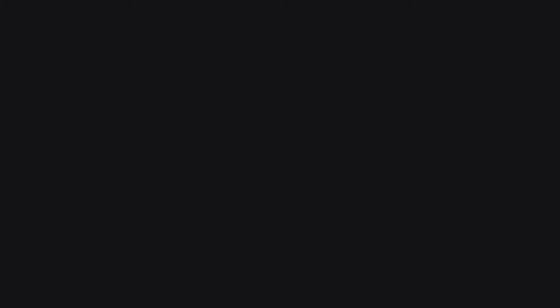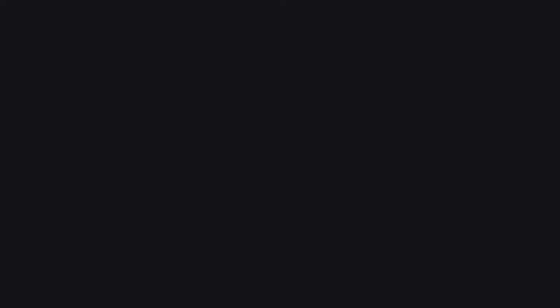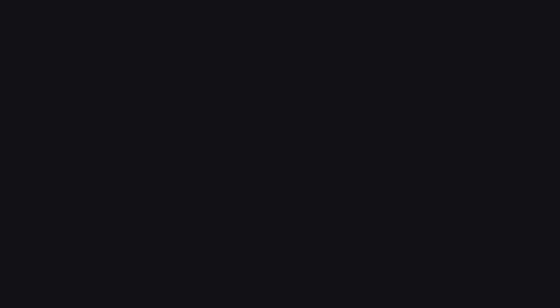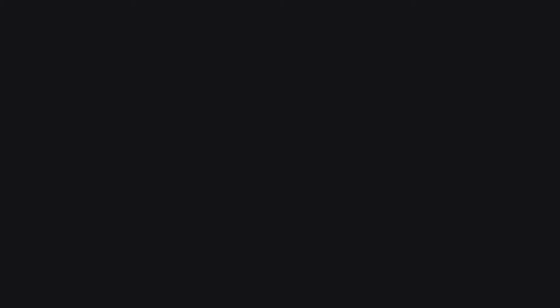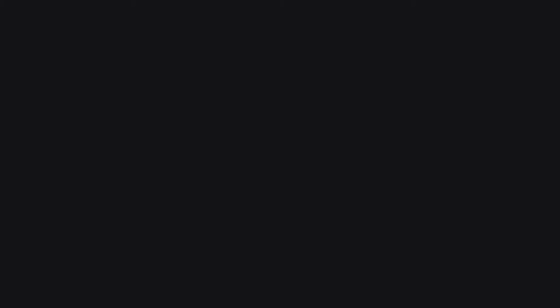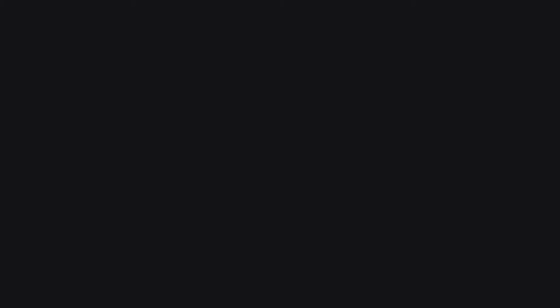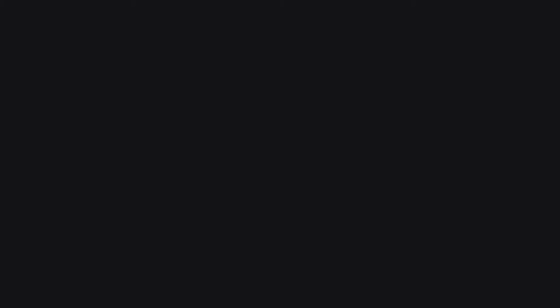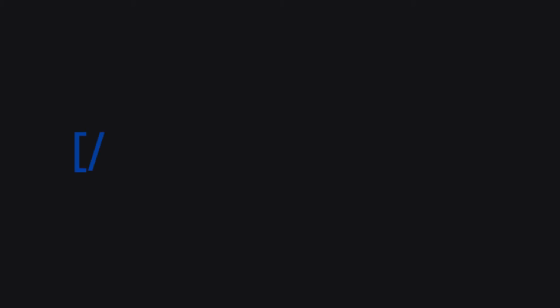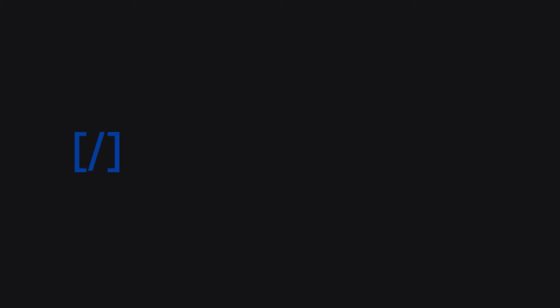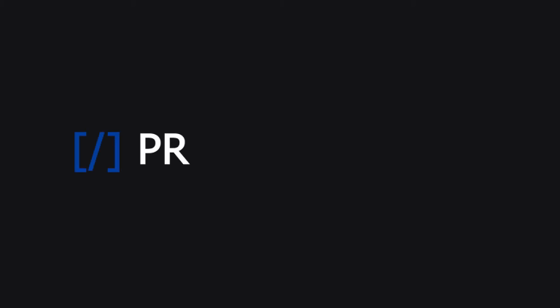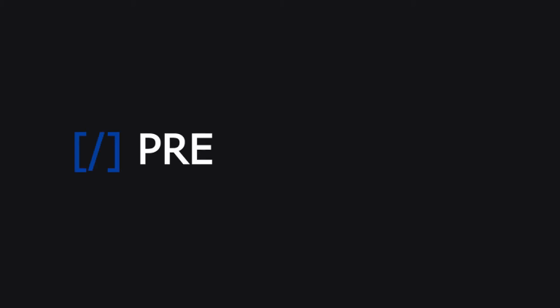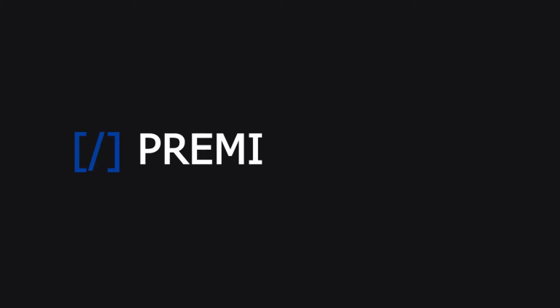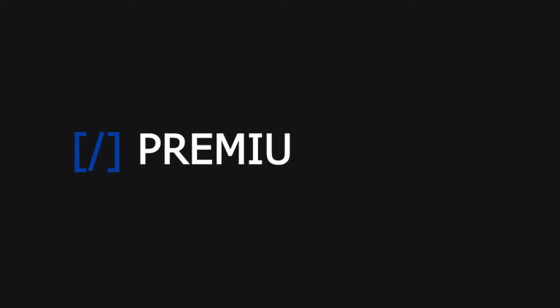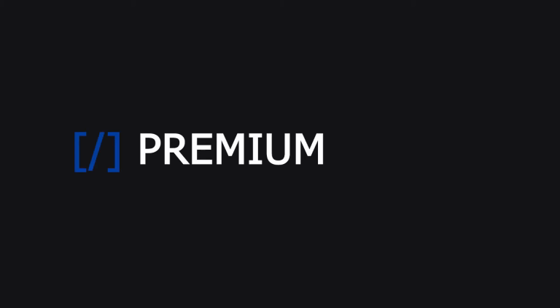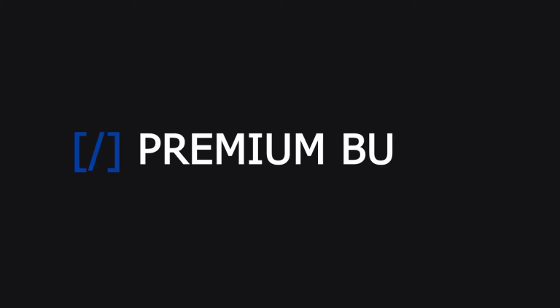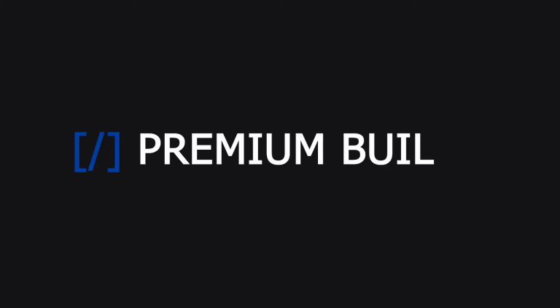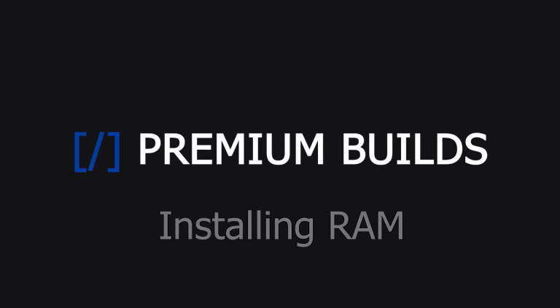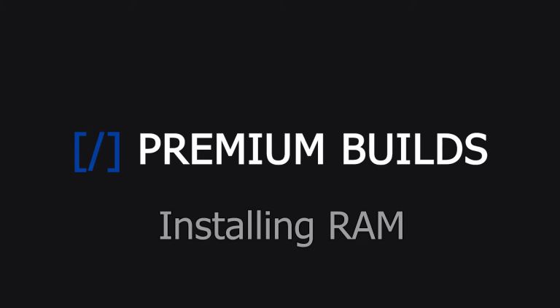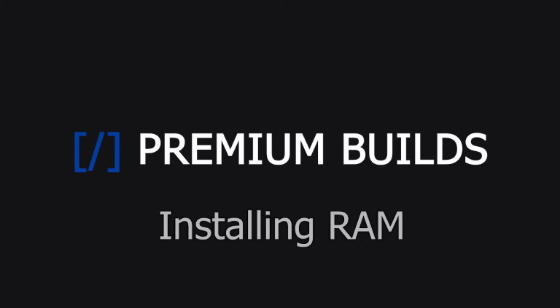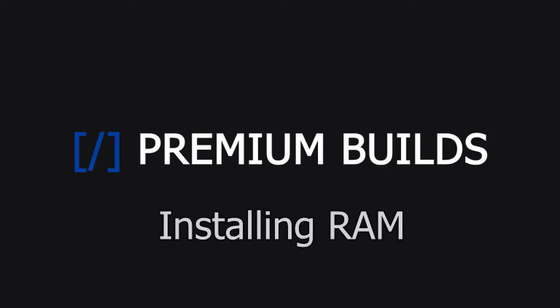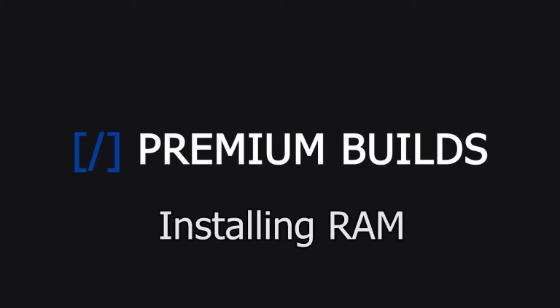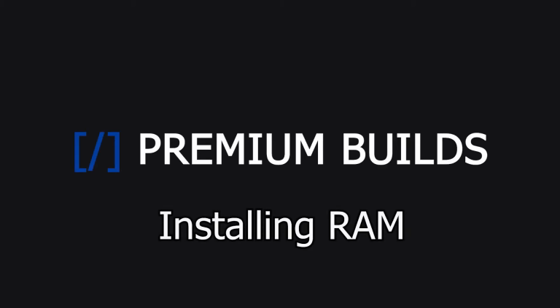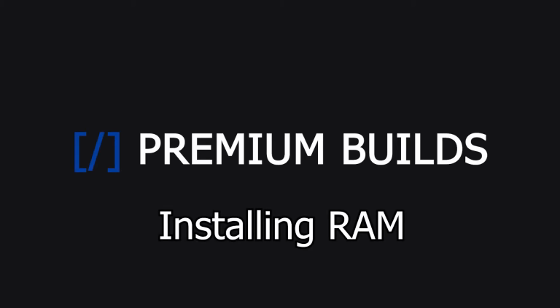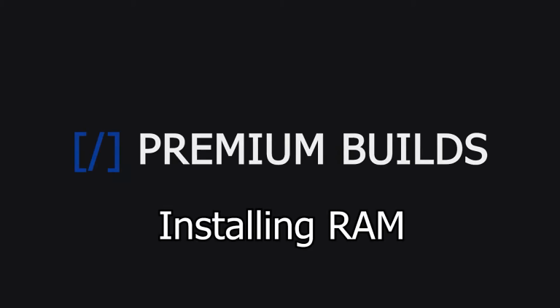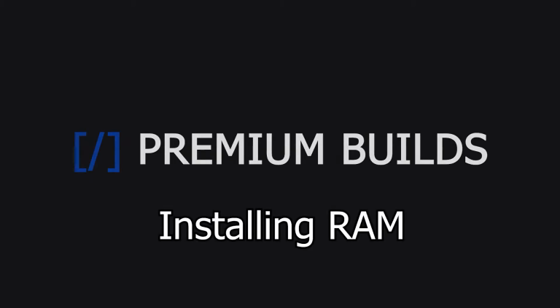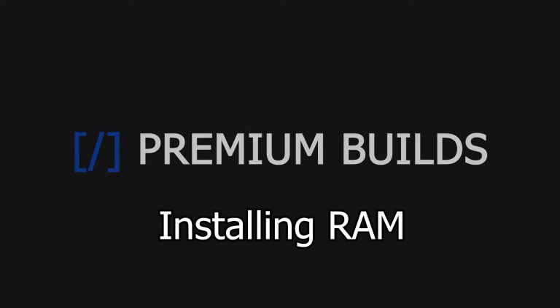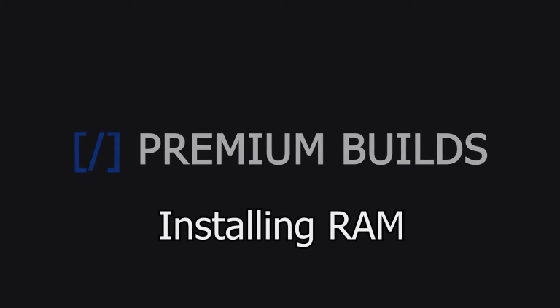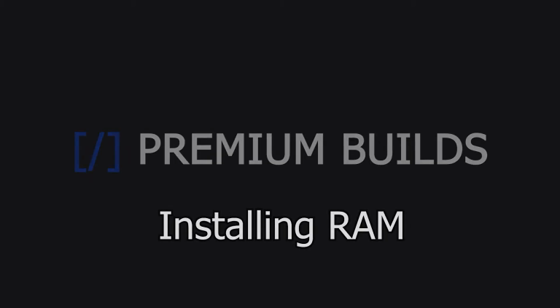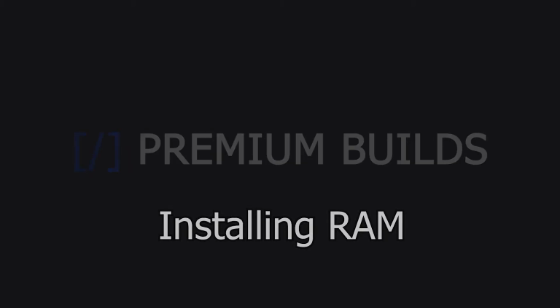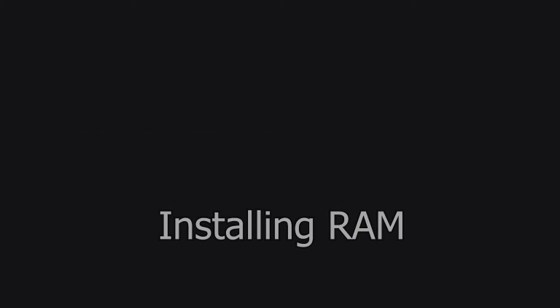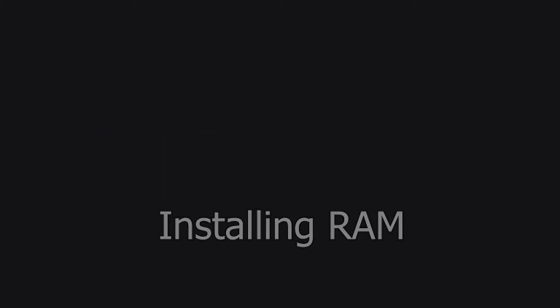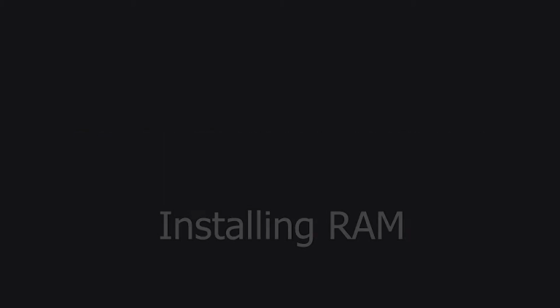Hi, I'm John from Premium Builds. In this video I'll show you how to install RAM sticks into your motherboard.